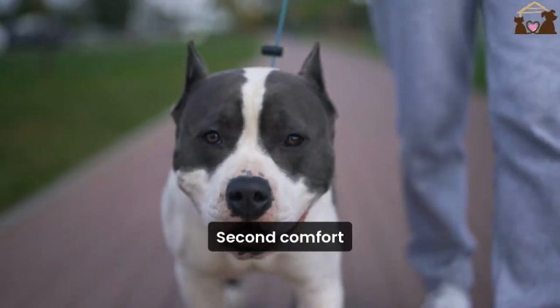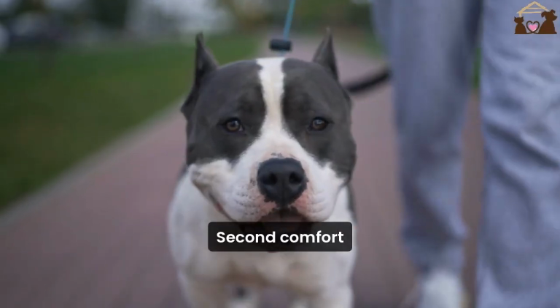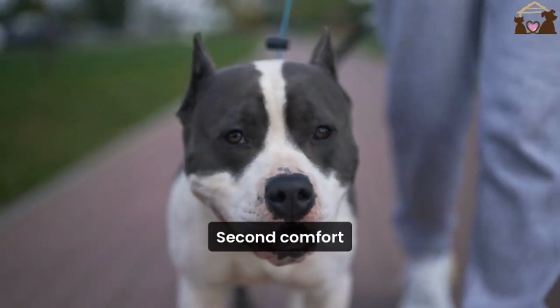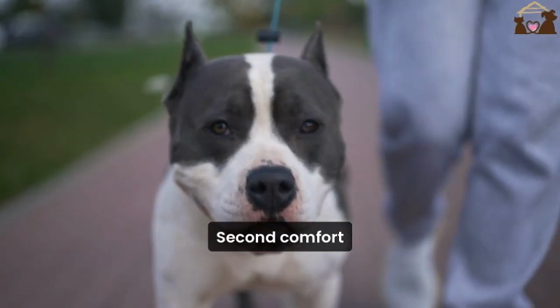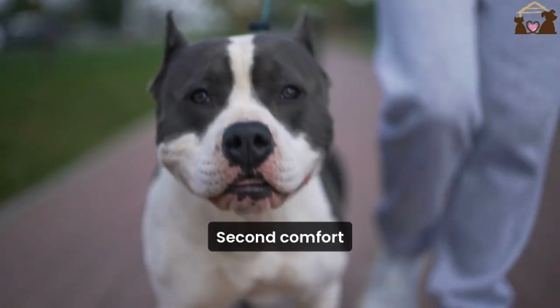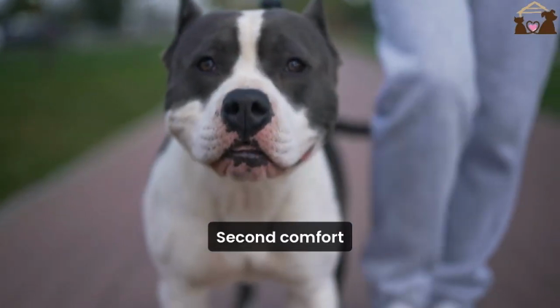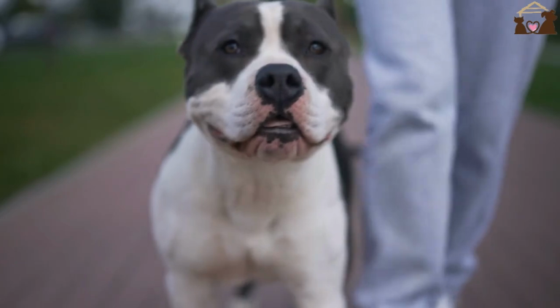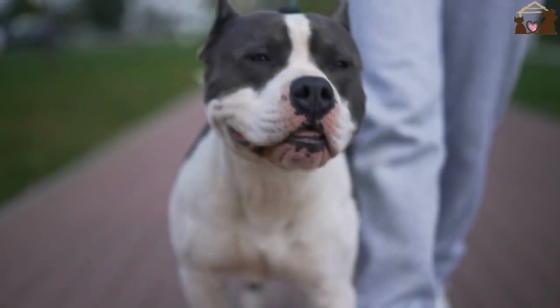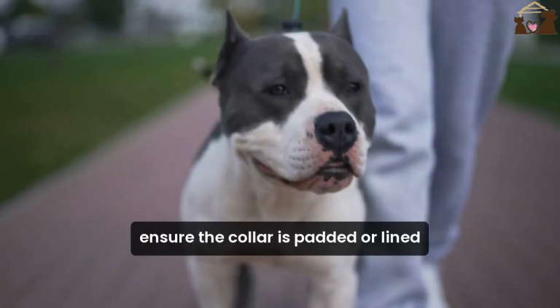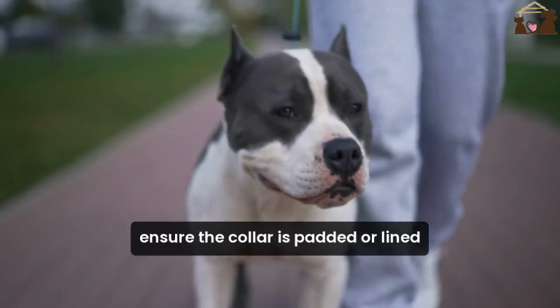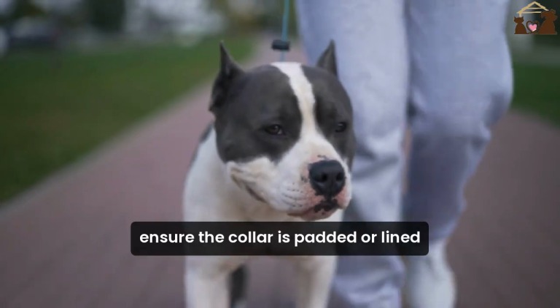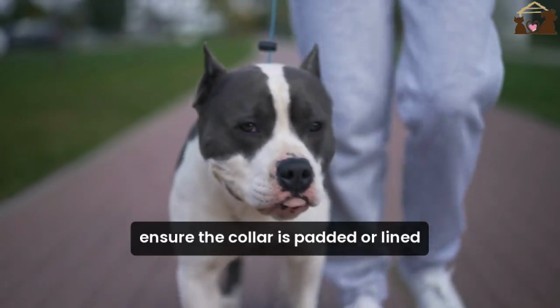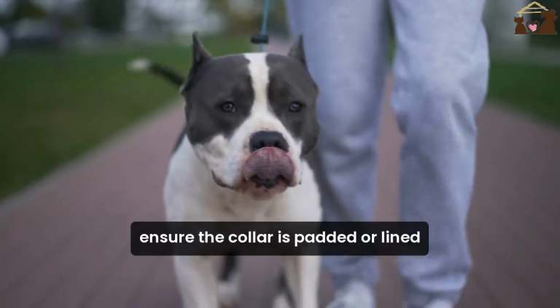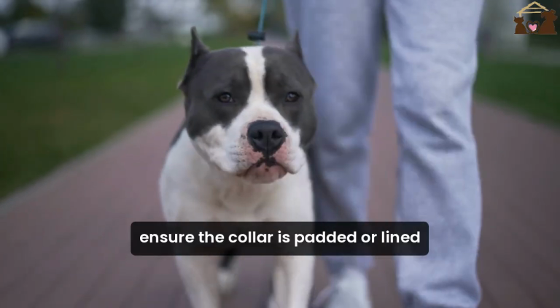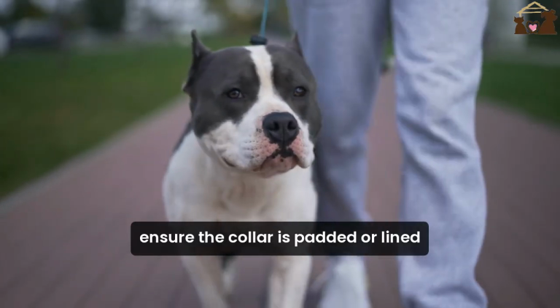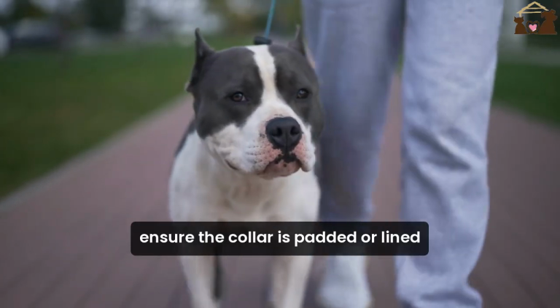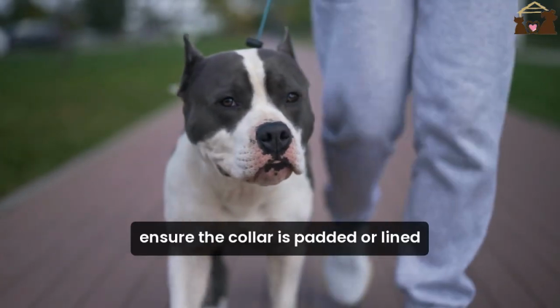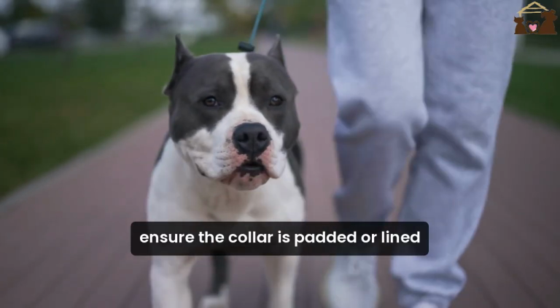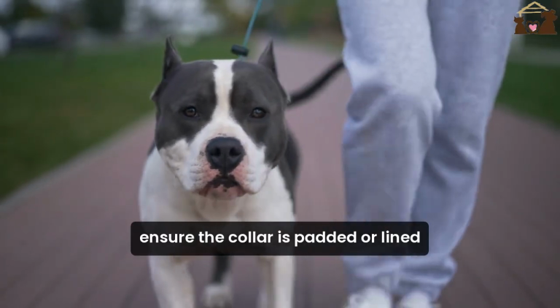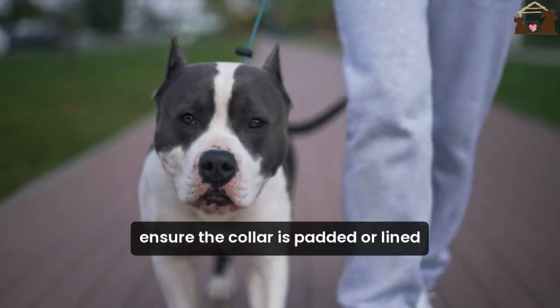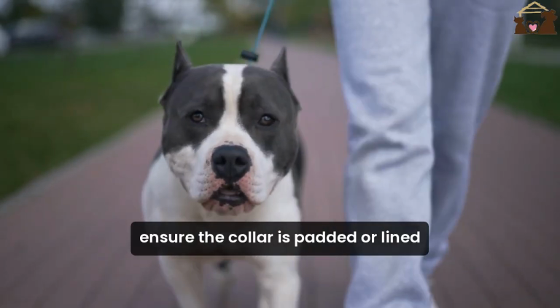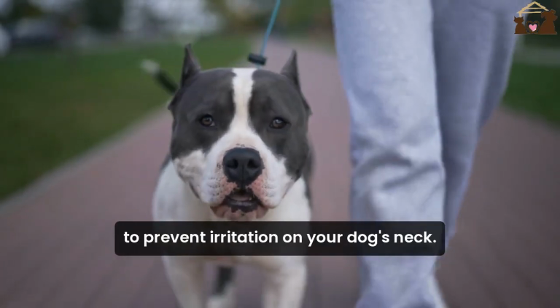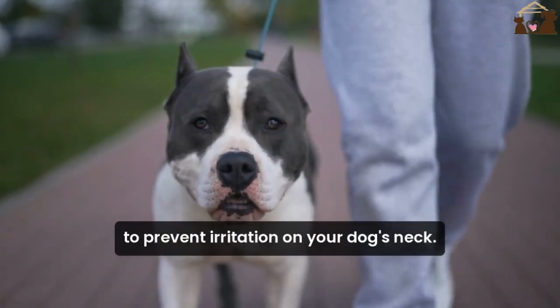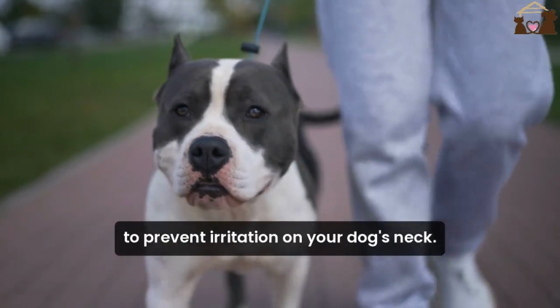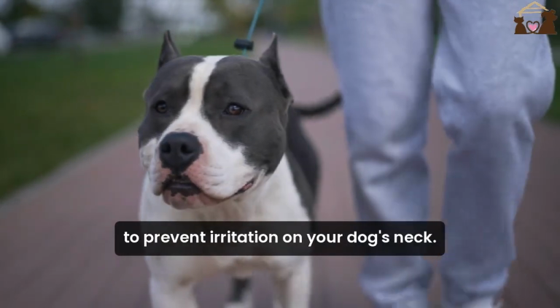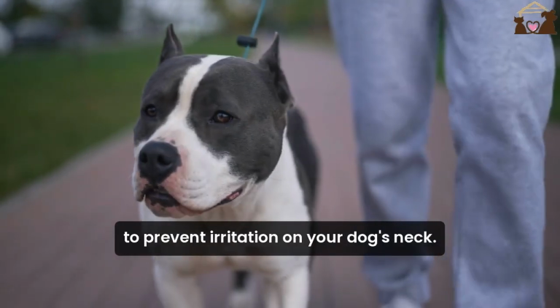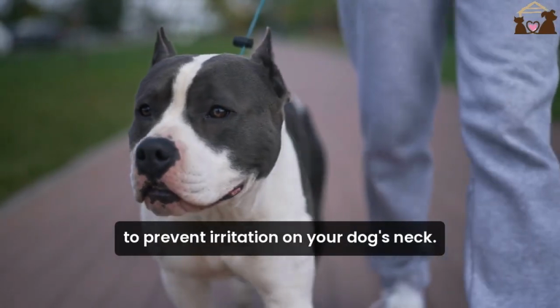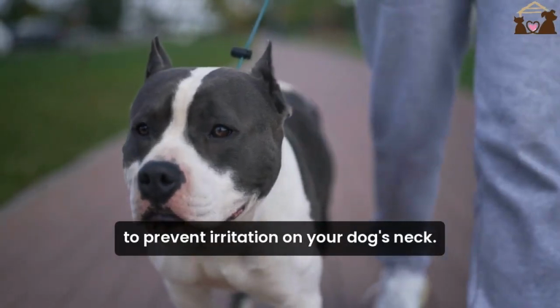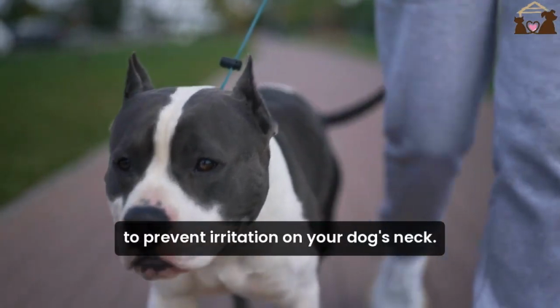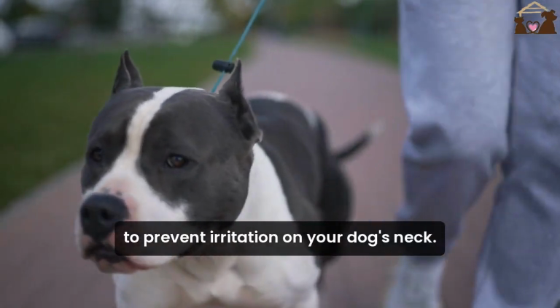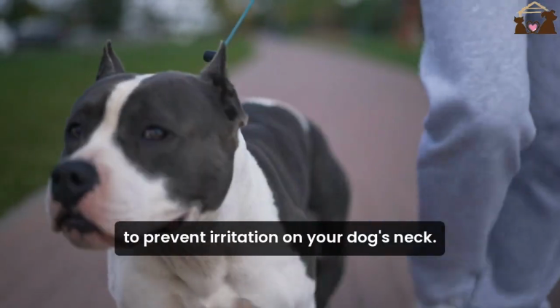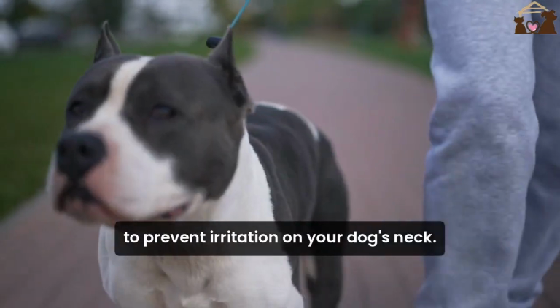Second, comfort. Ensure the collar is padded or lined to prevent irritation on your dog's neck.